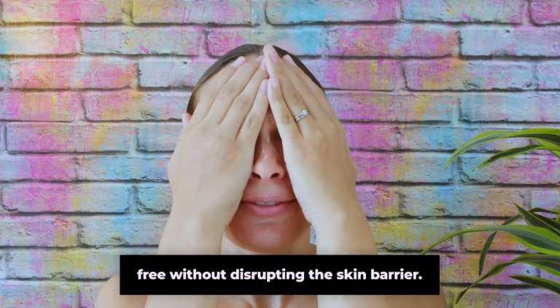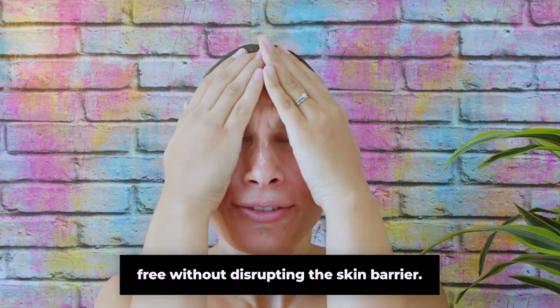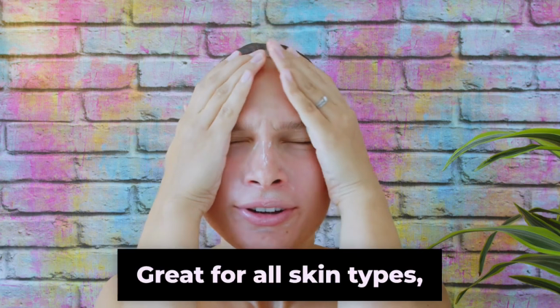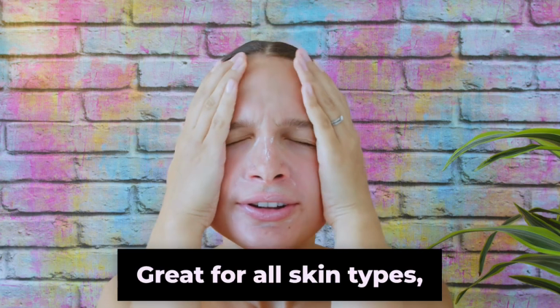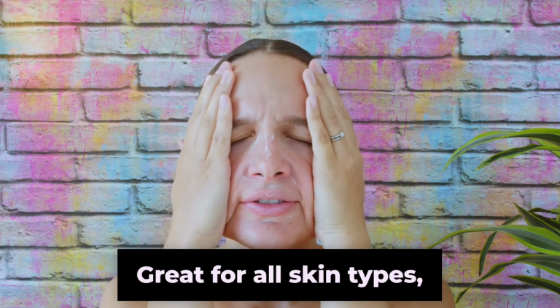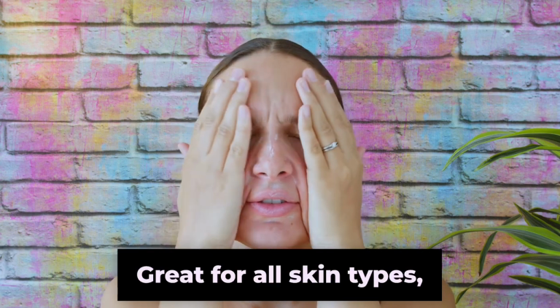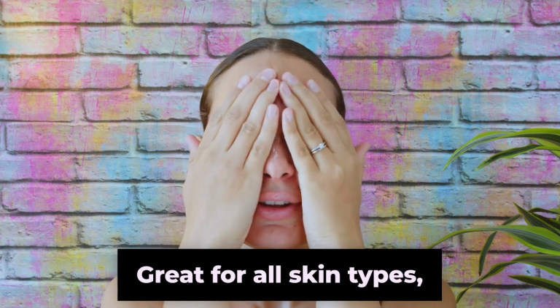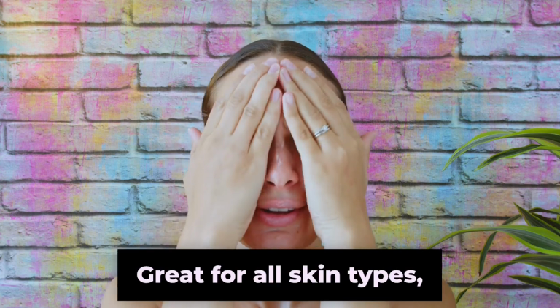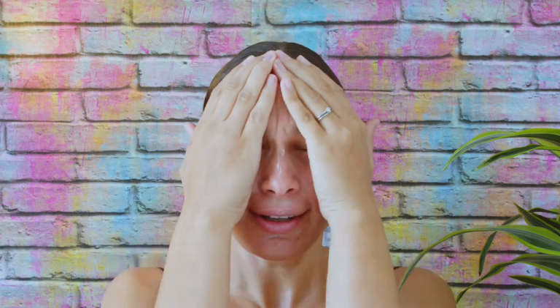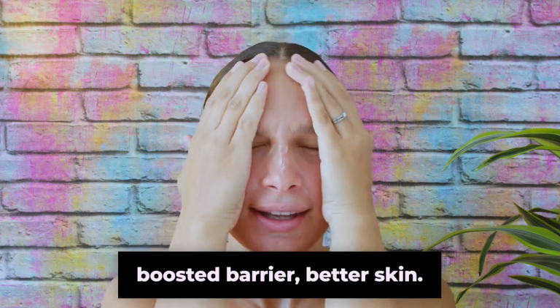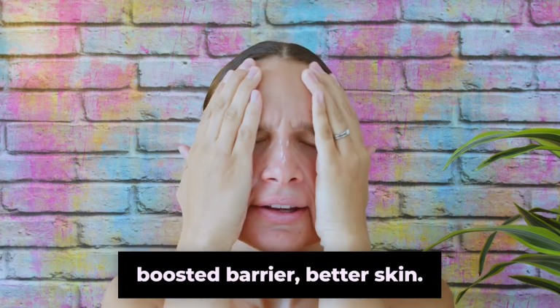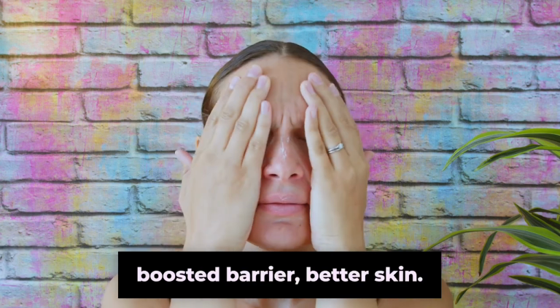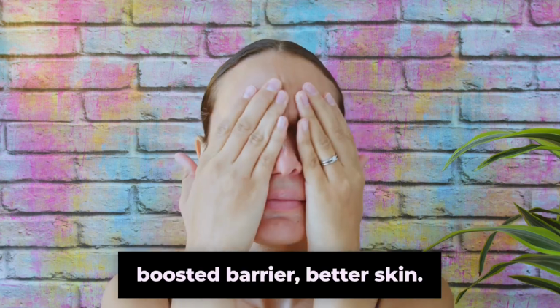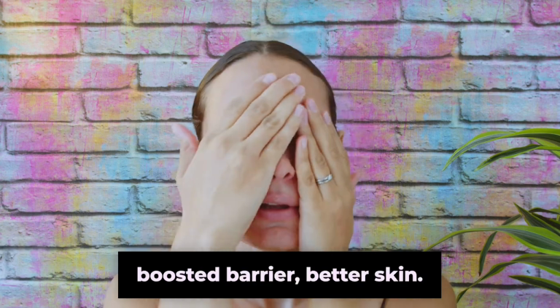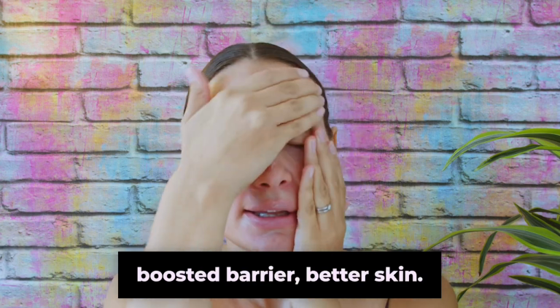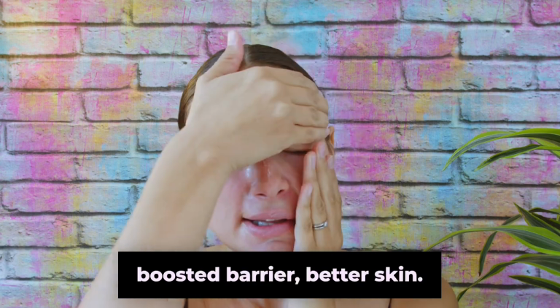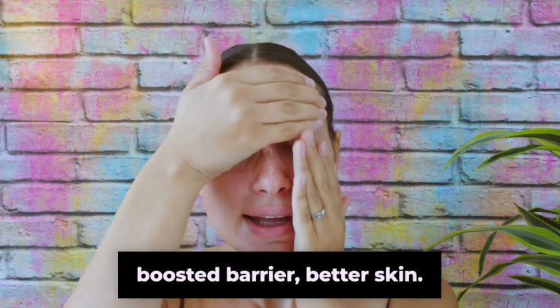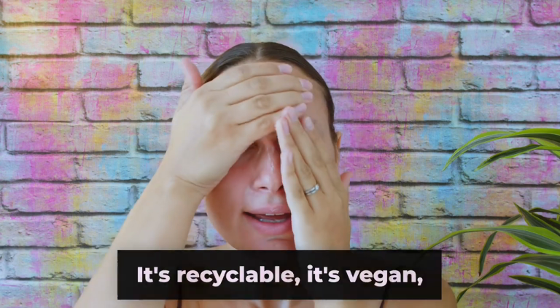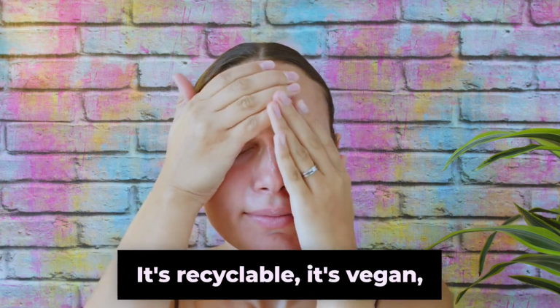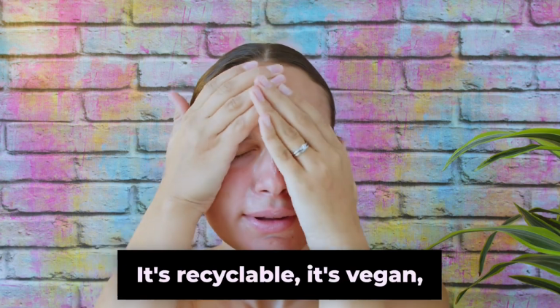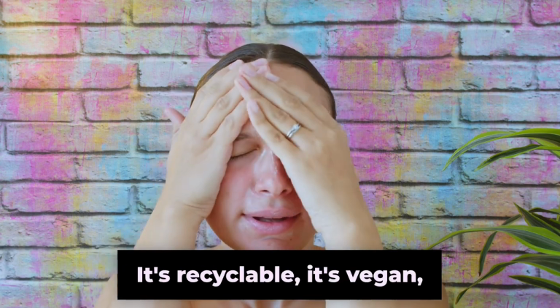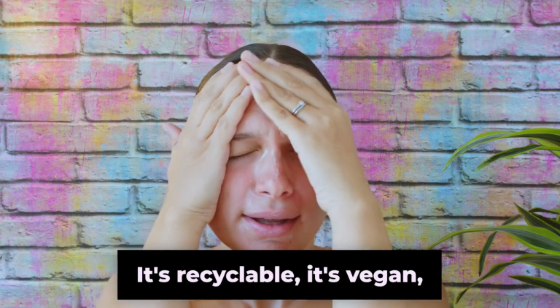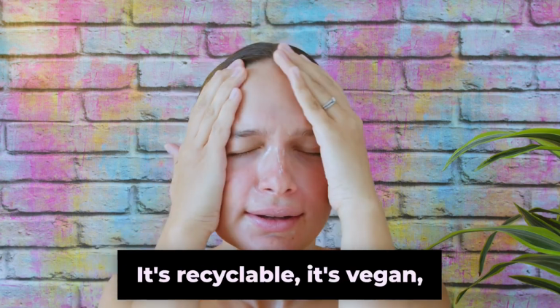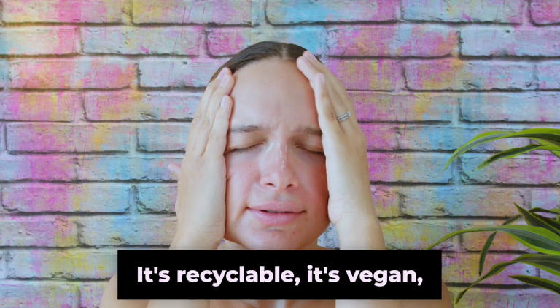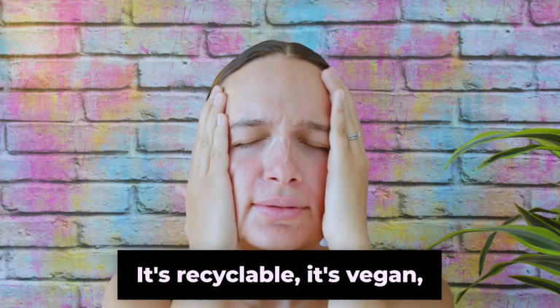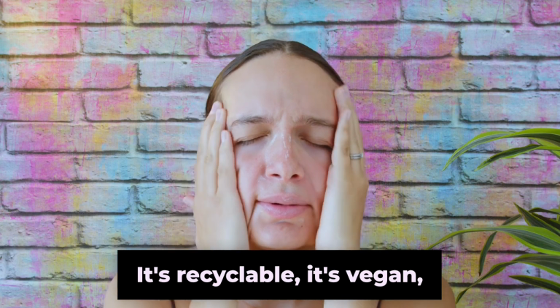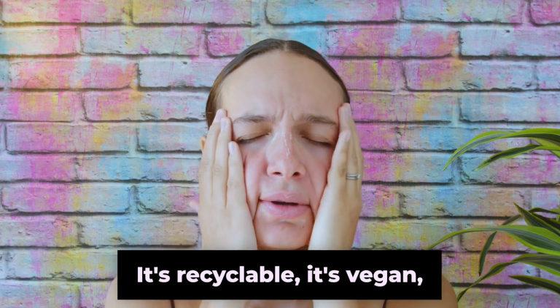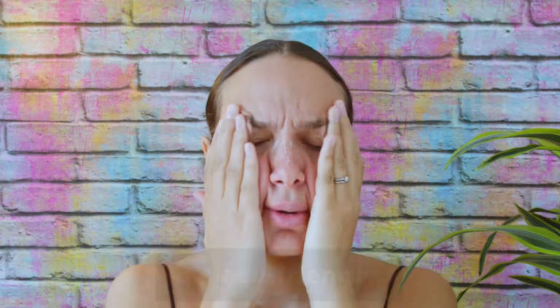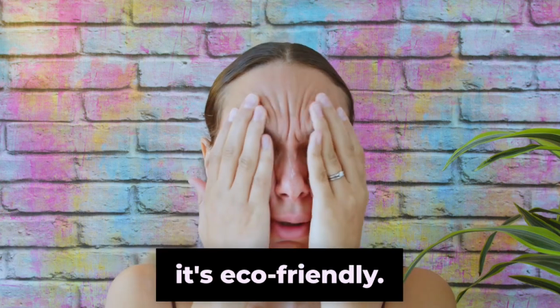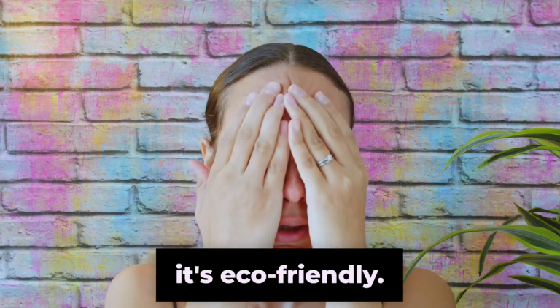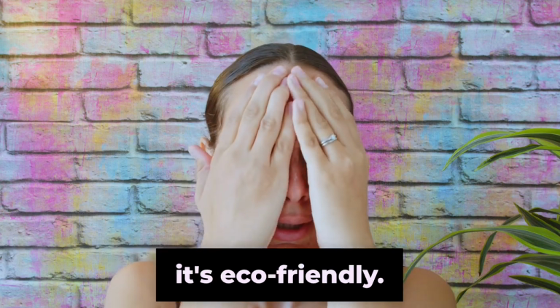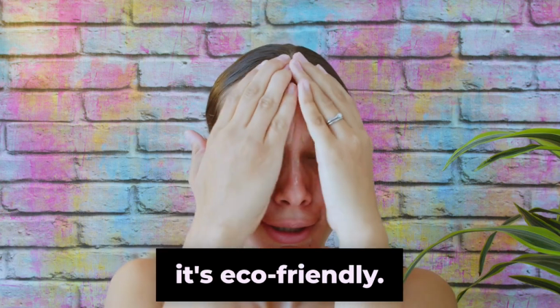Great for all skin types. Boosted barrier, better skin. It's recyclable, it's vegan, it's eco-friendly.